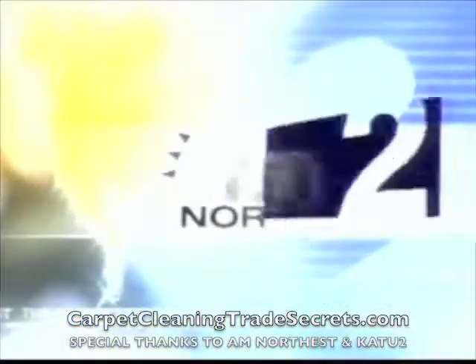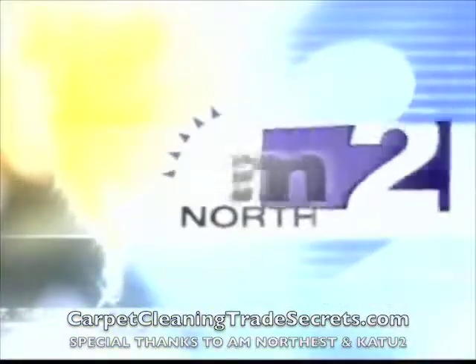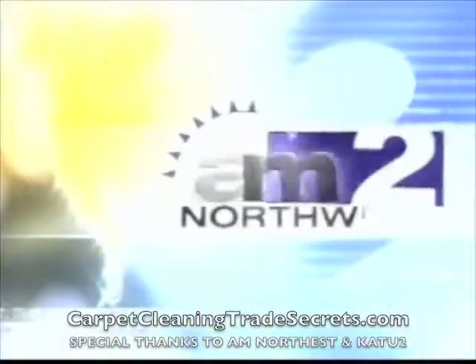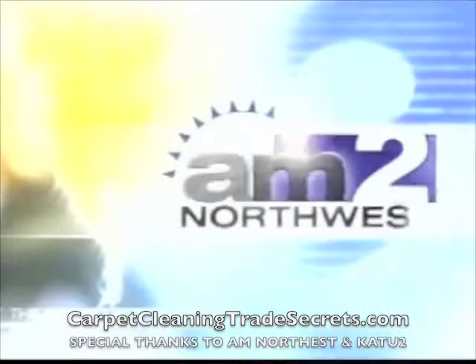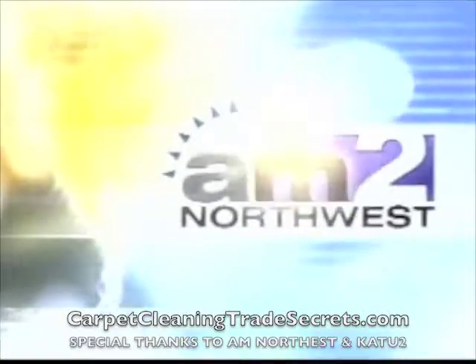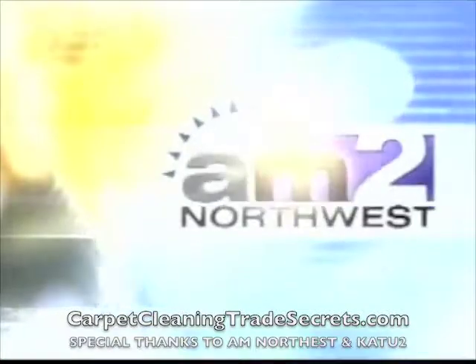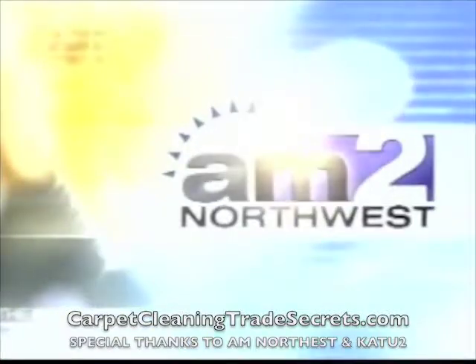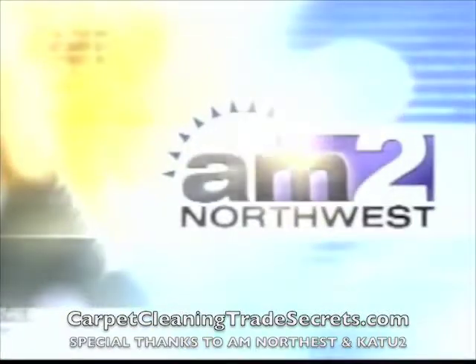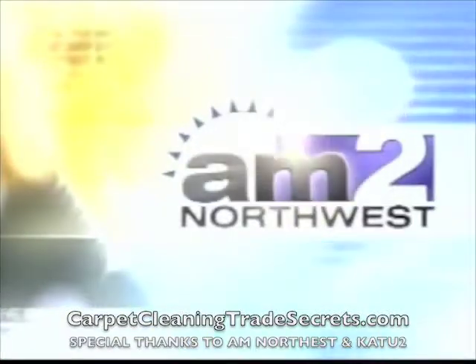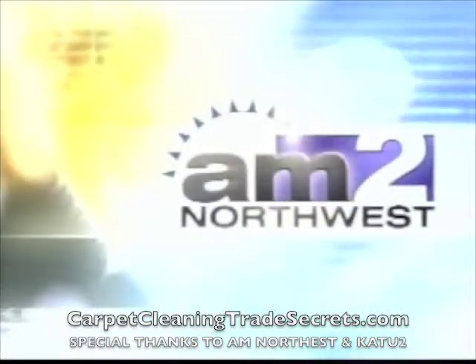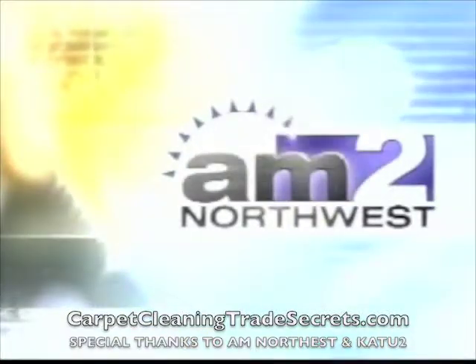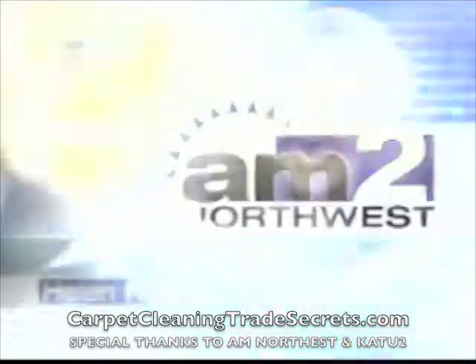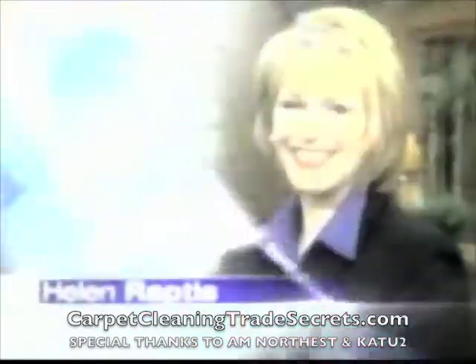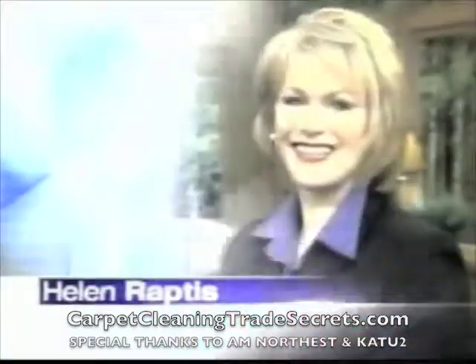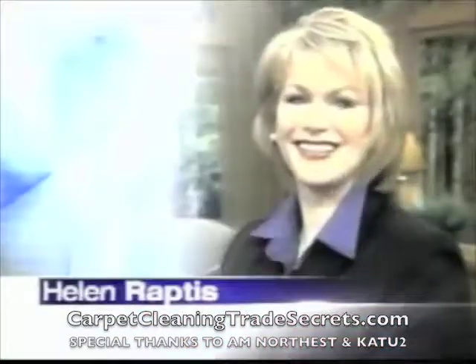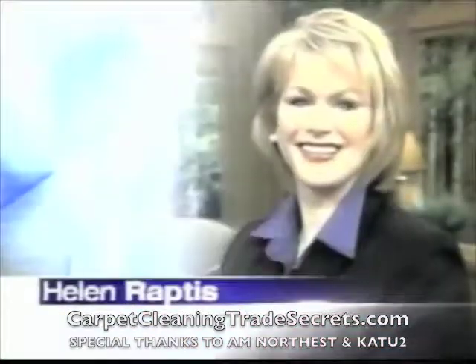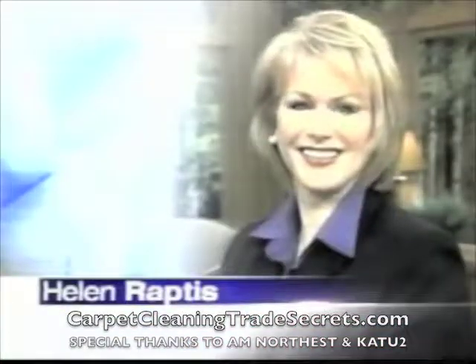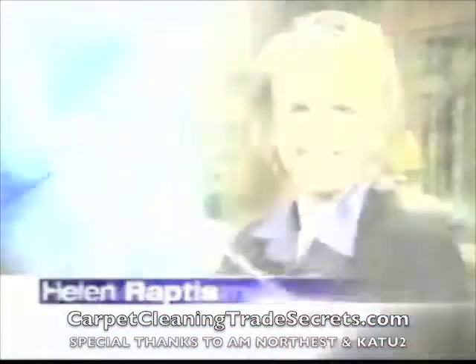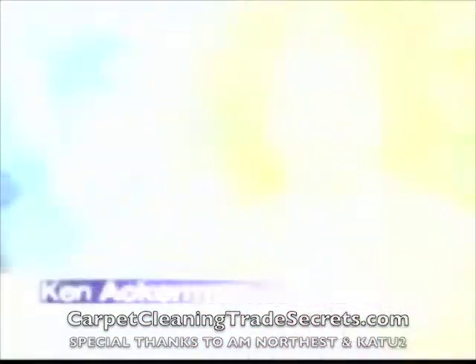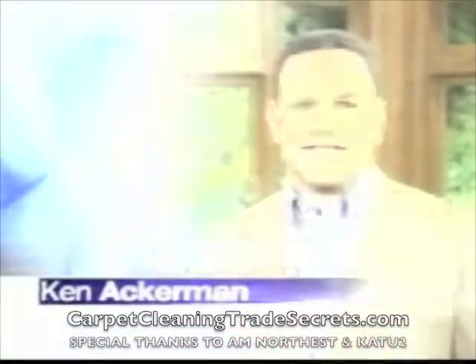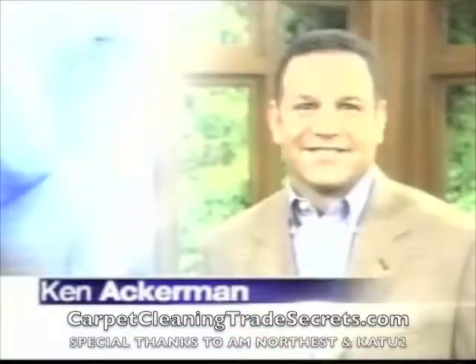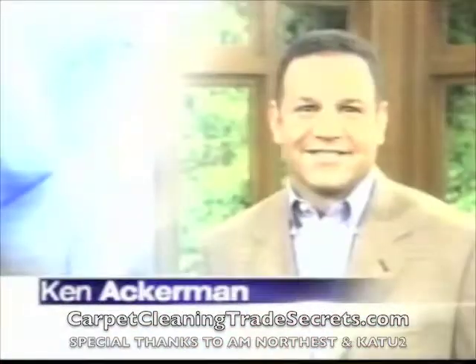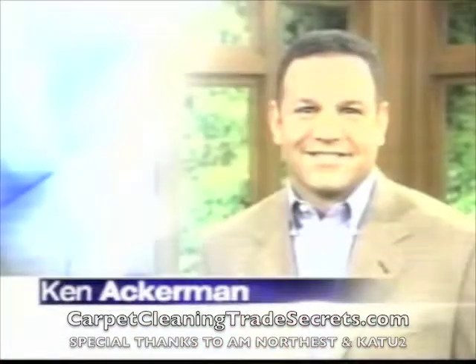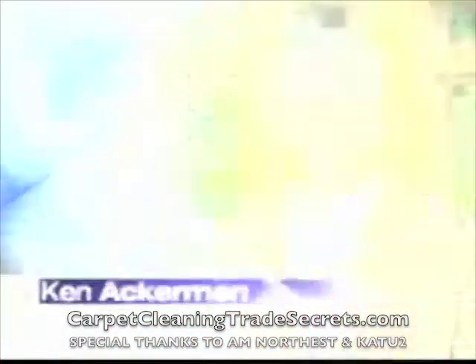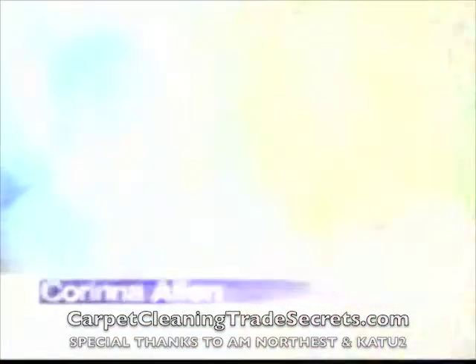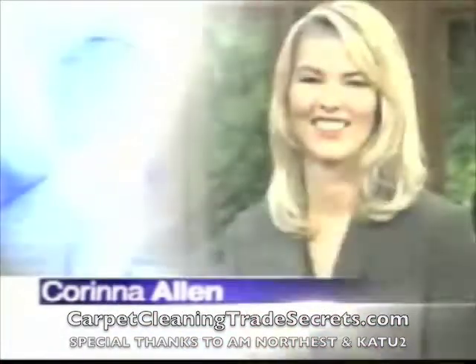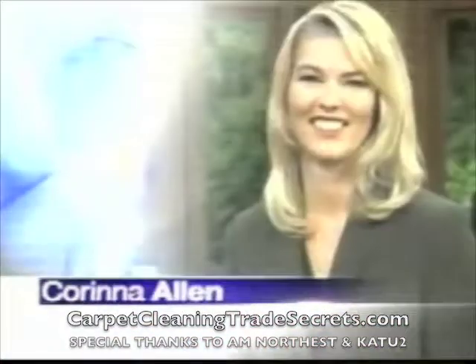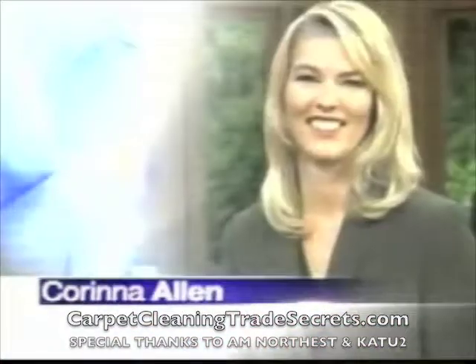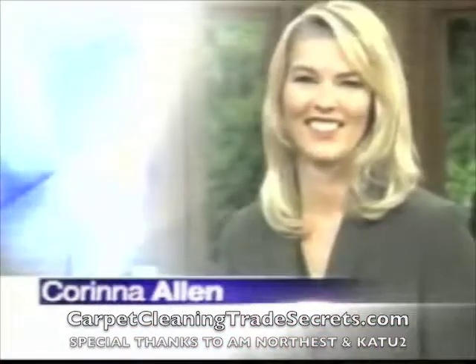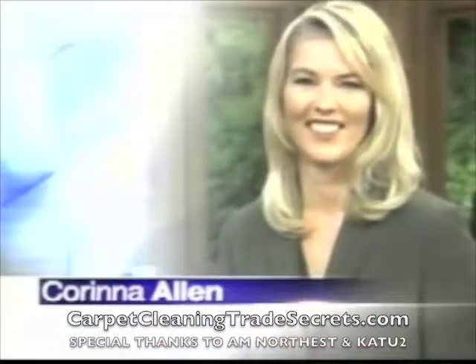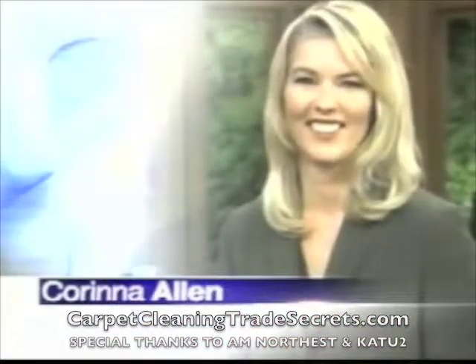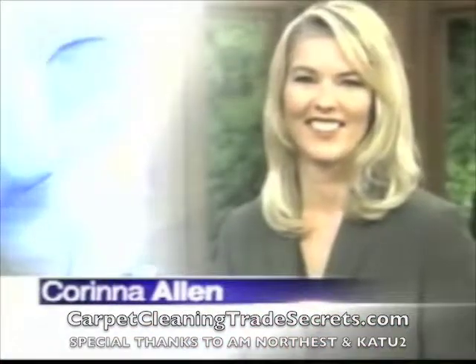It's AM Northwest, live with Helen Rapids, Ken Ackerman, and Karina Allen.